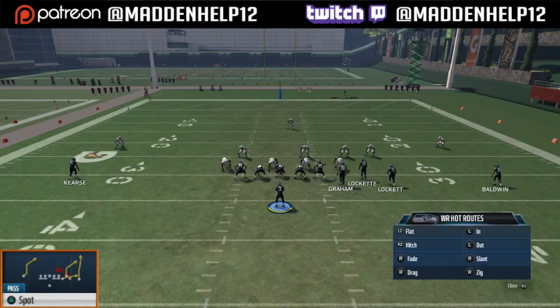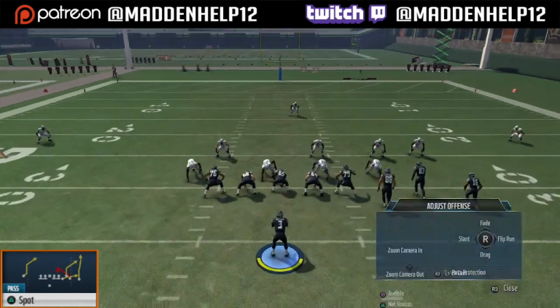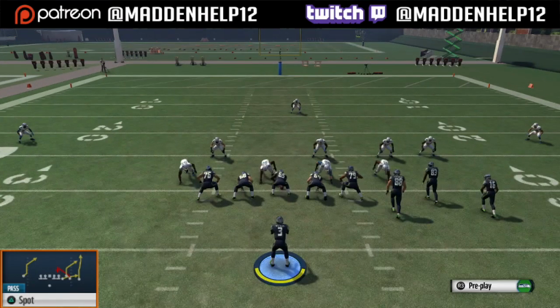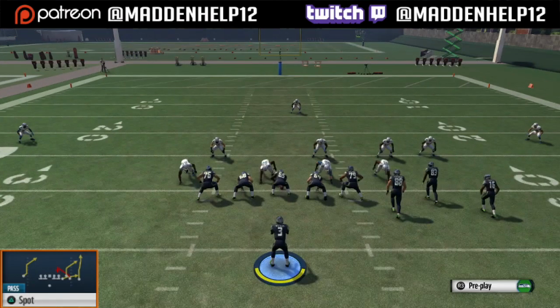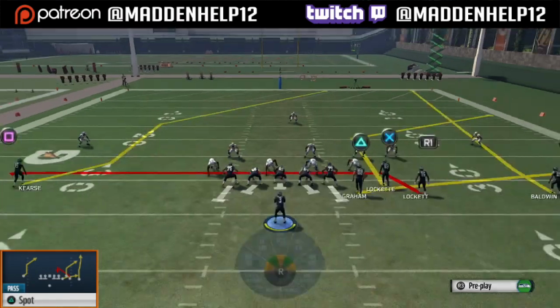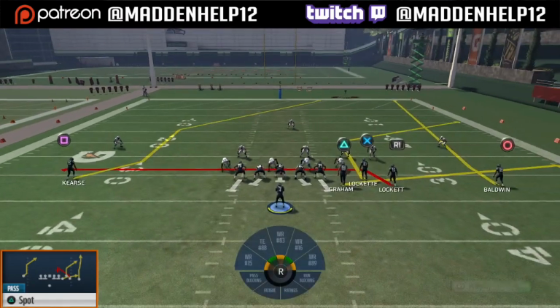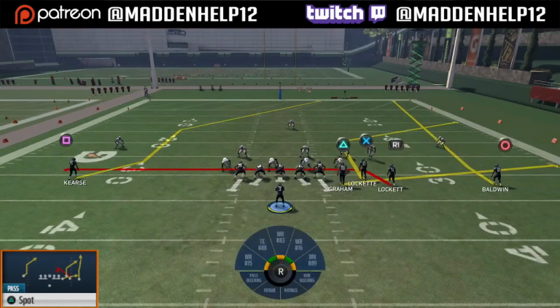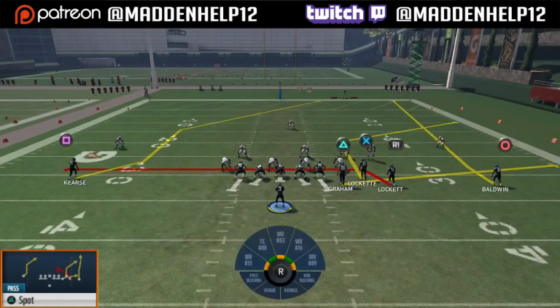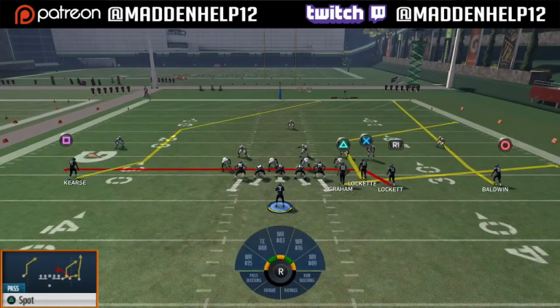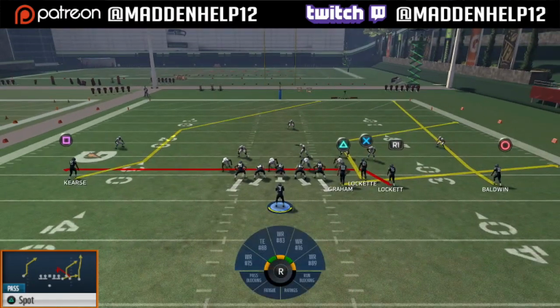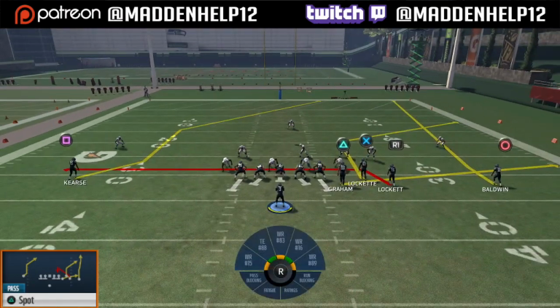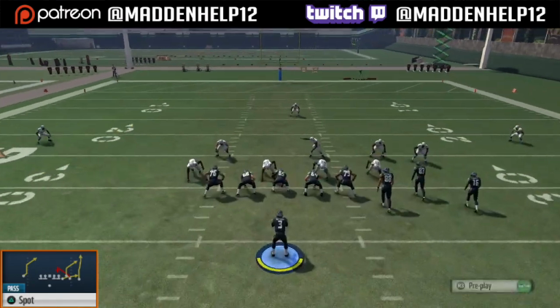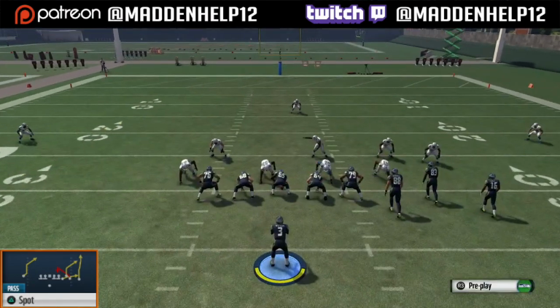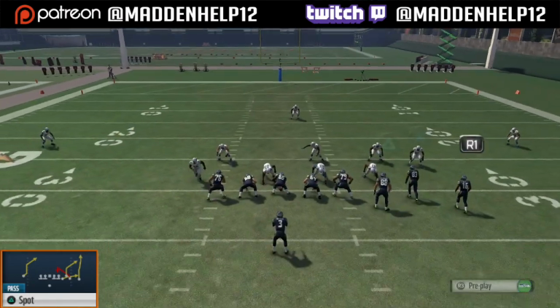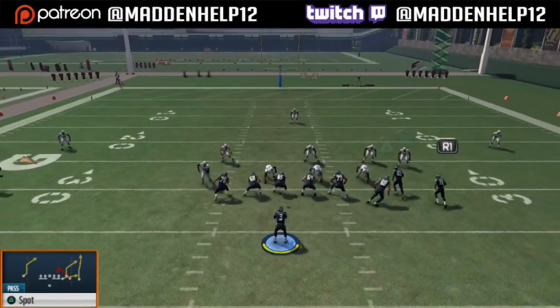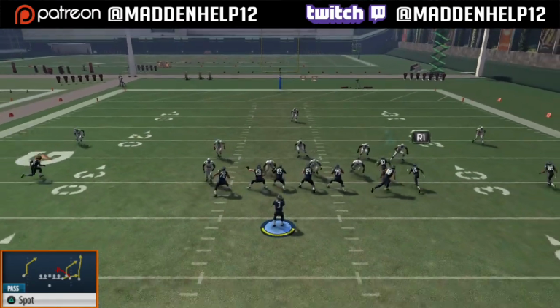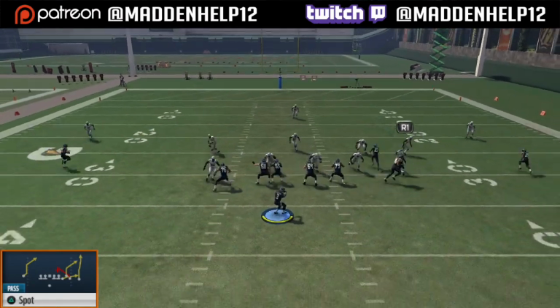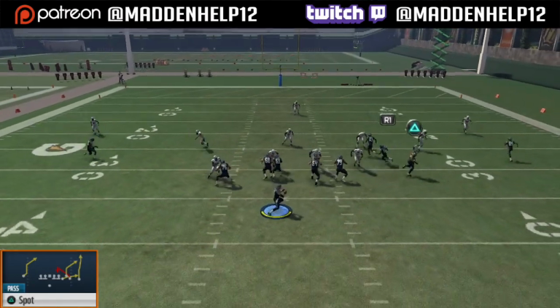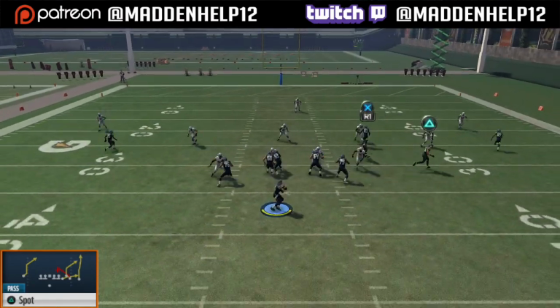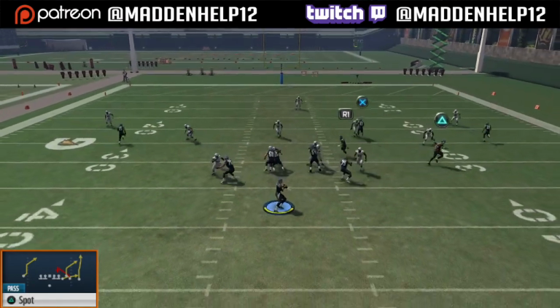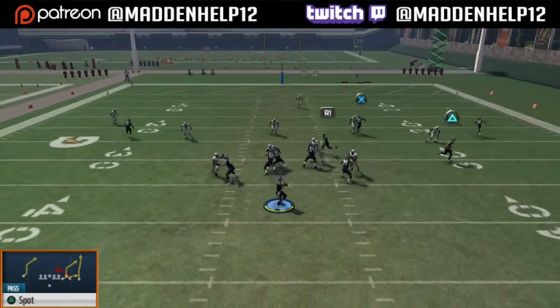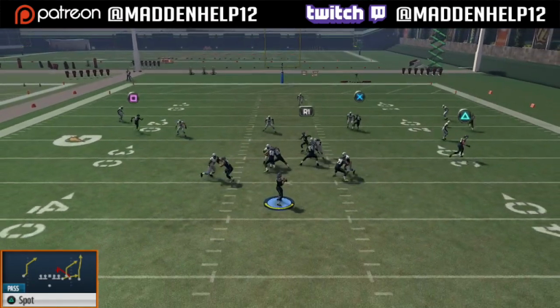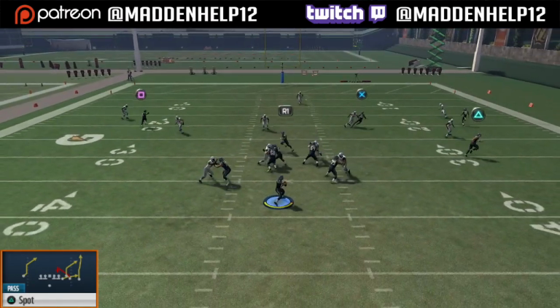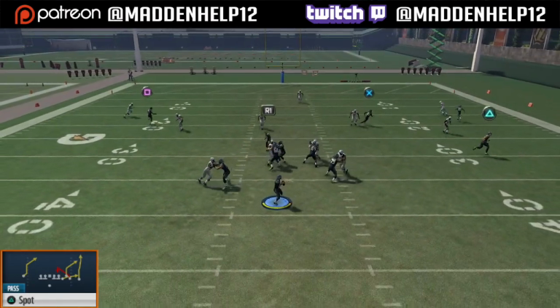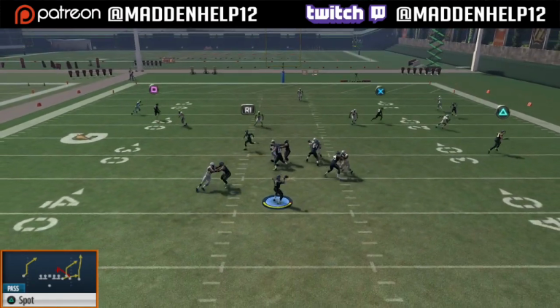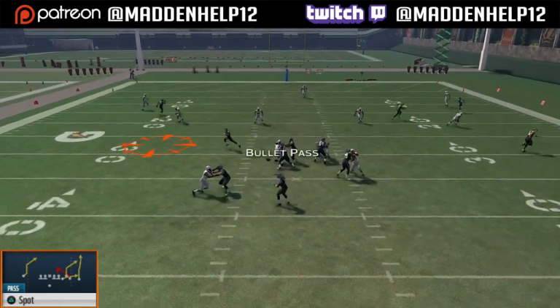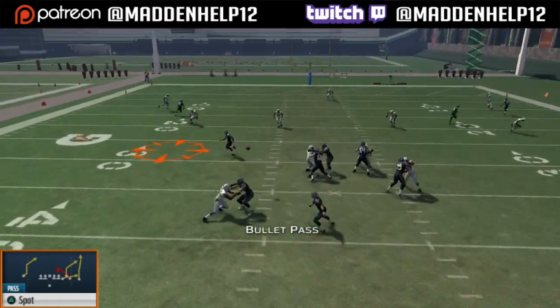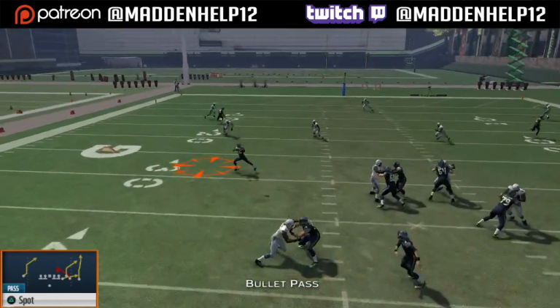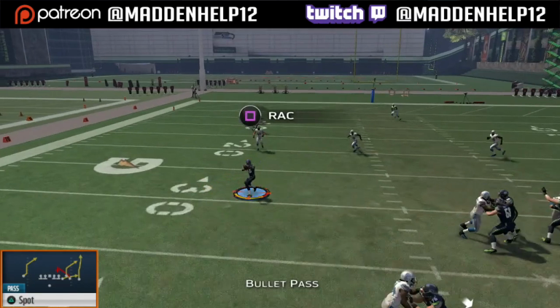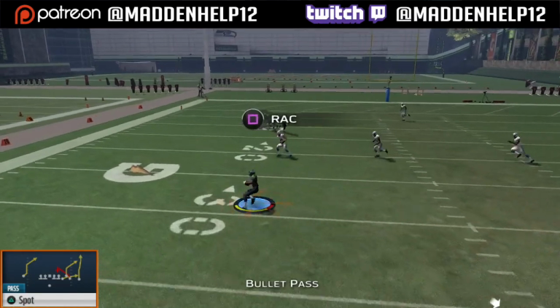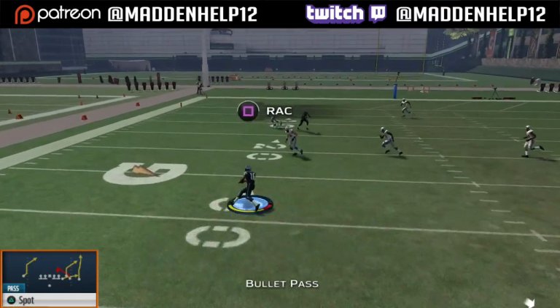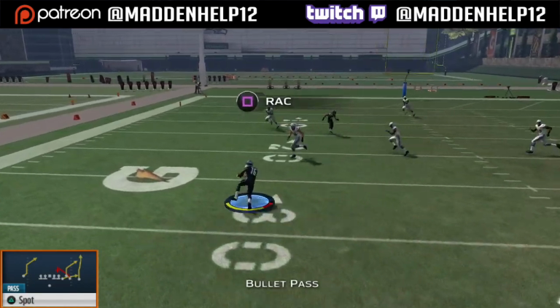Your reads again: drag the spot receiver, and your read progression goes from the tight end, to the drag, to the corner, to the backside post. Hope y'all enjoyed this quick video on the spot play.